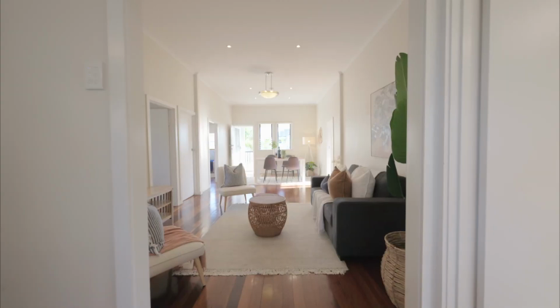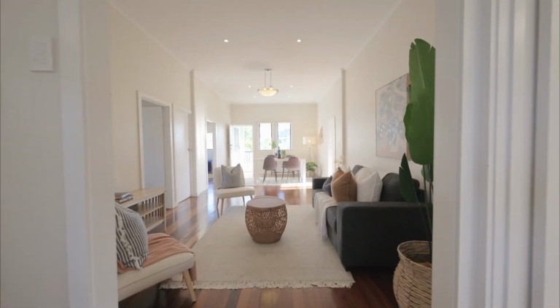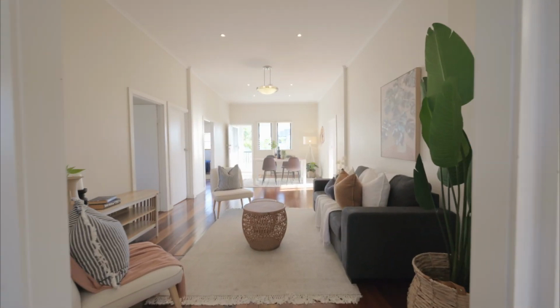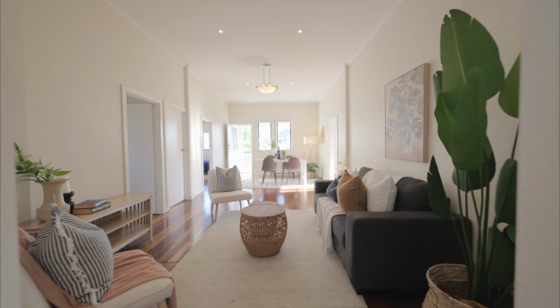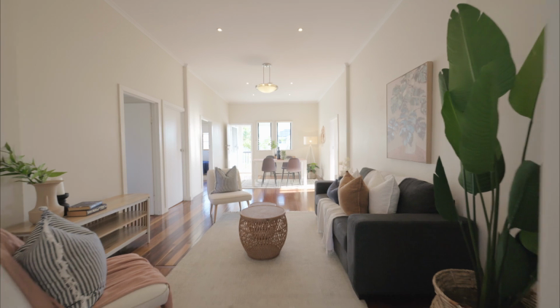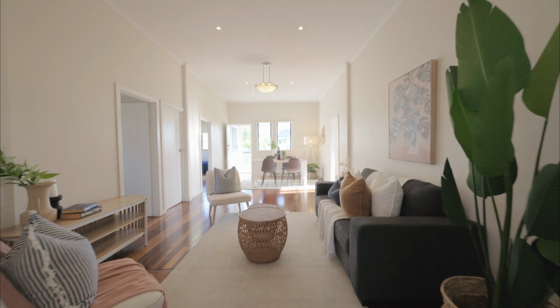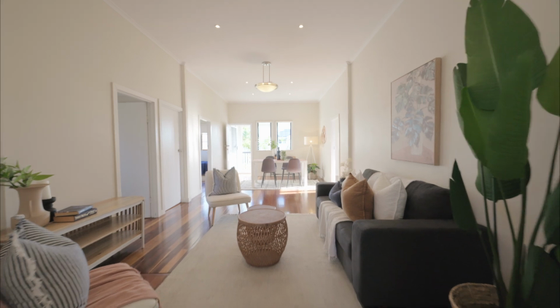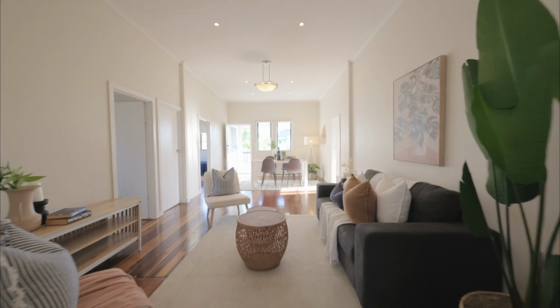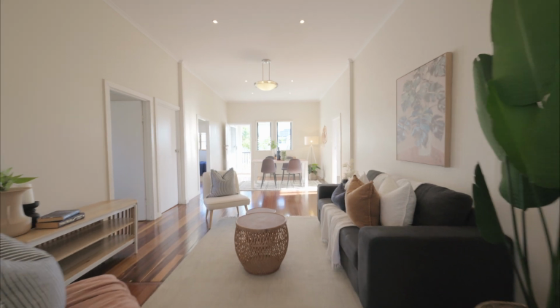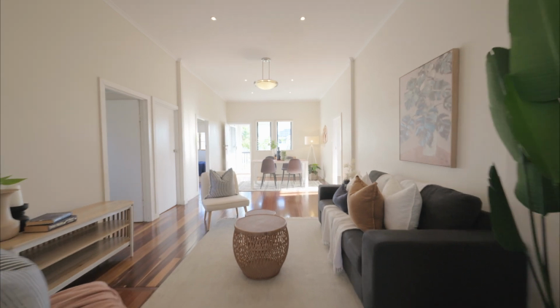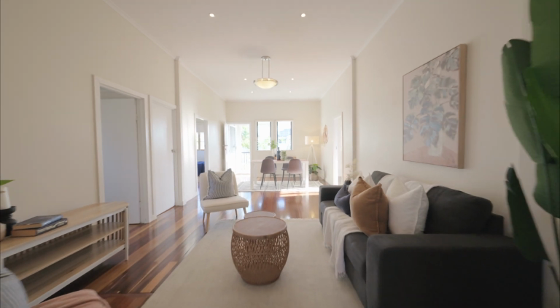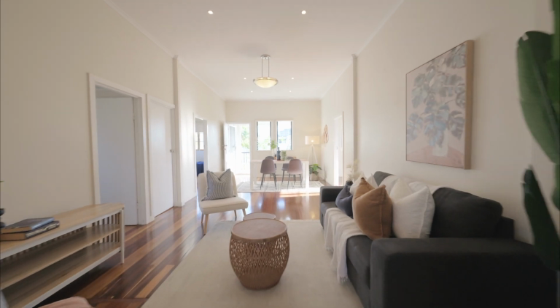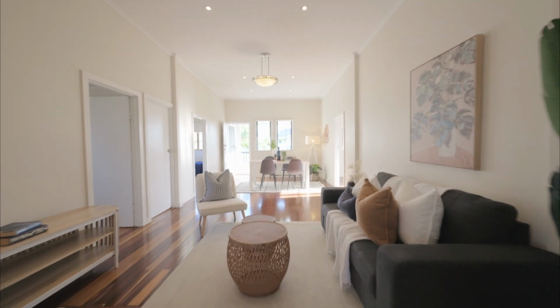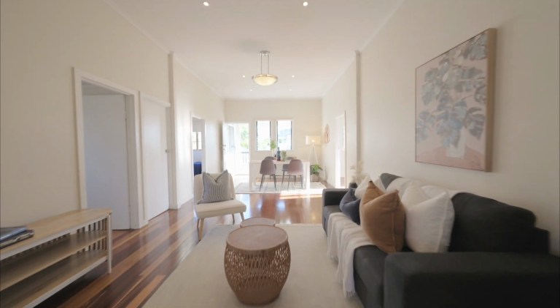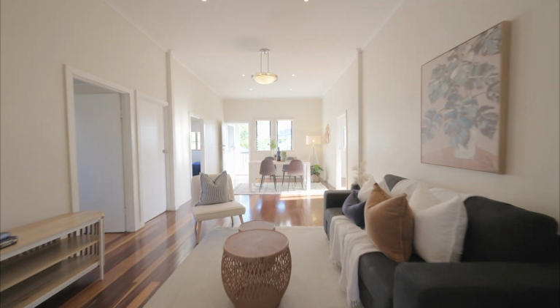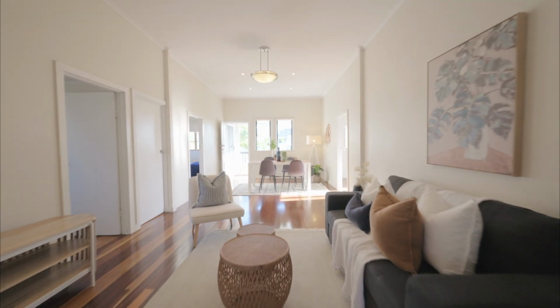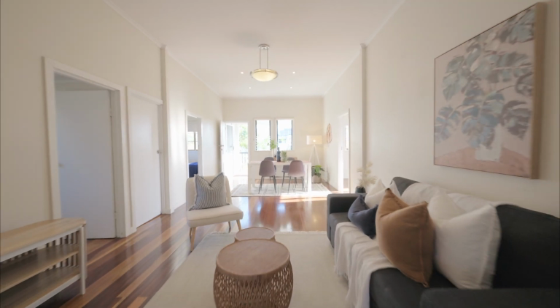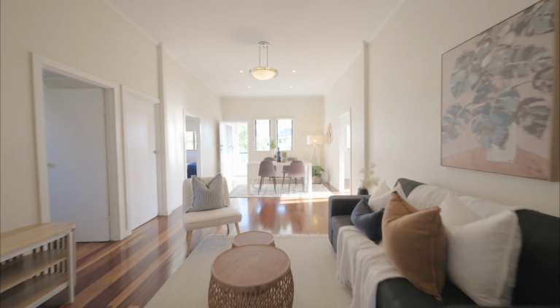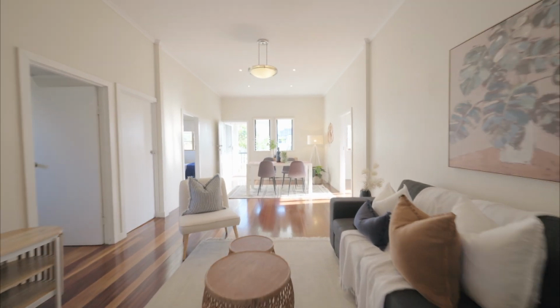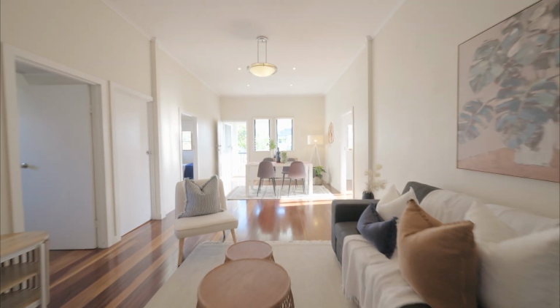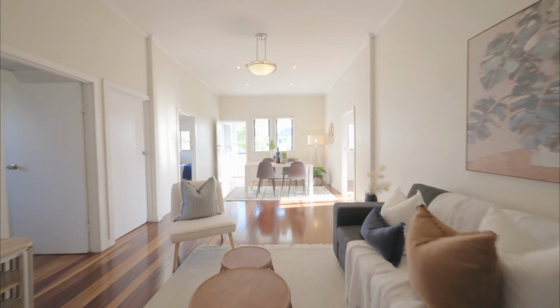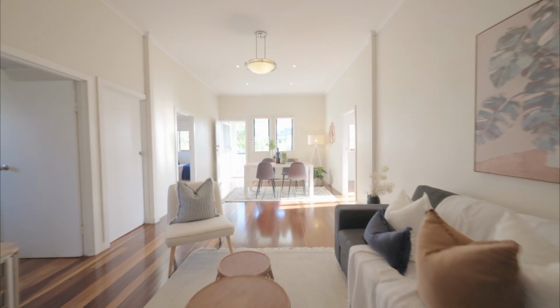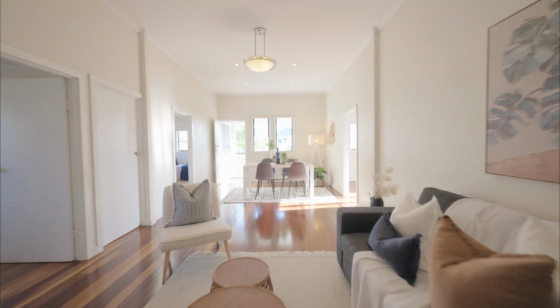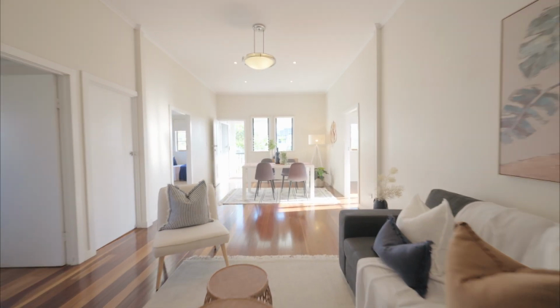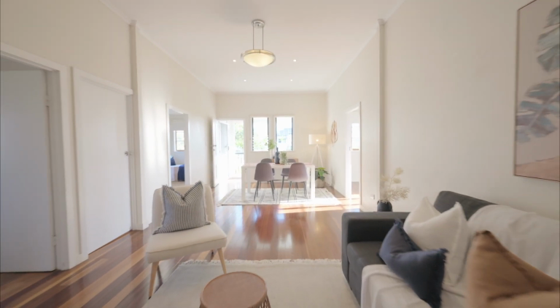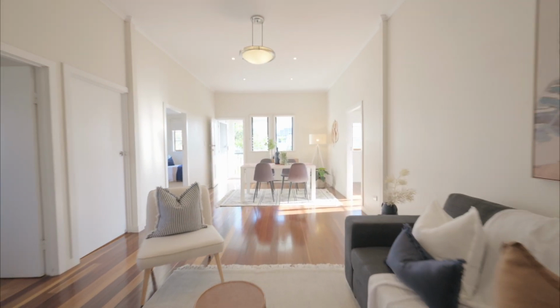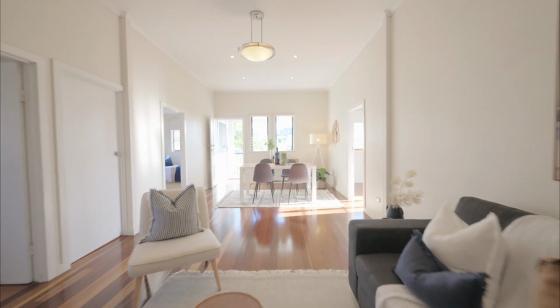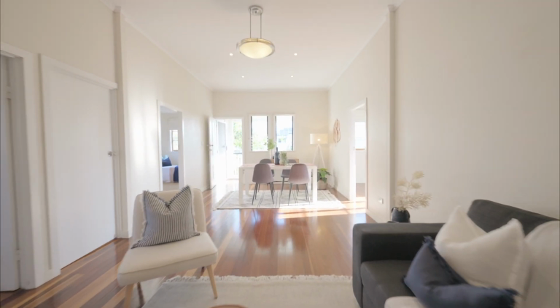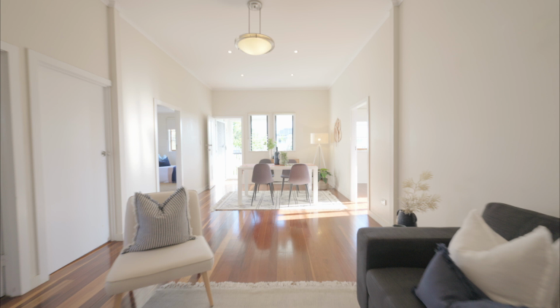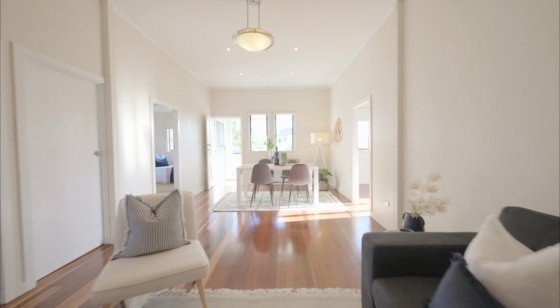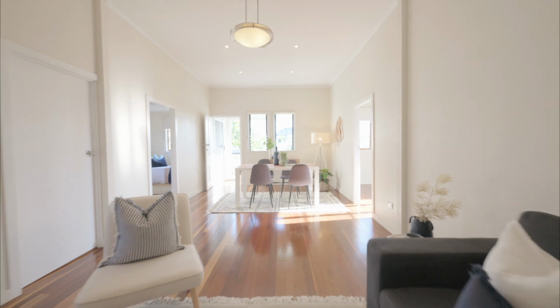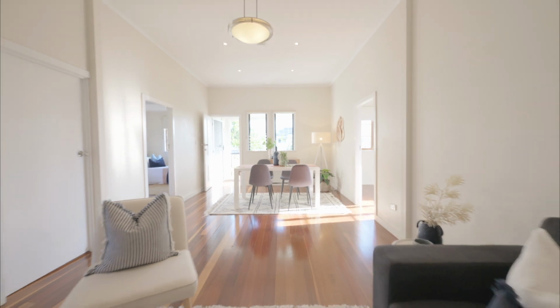The polished timber floors accompanied by high ceilings provide a grand entrance which sets a tone that excites from start to finish.